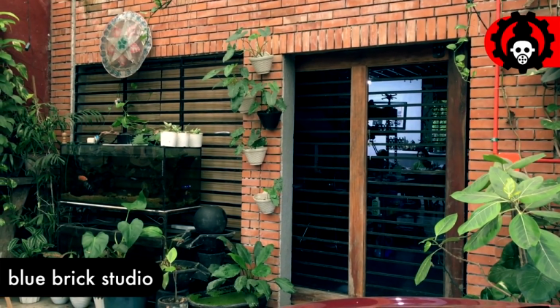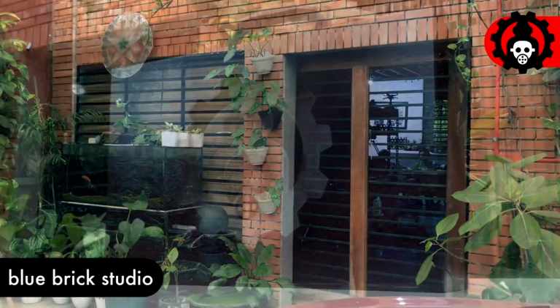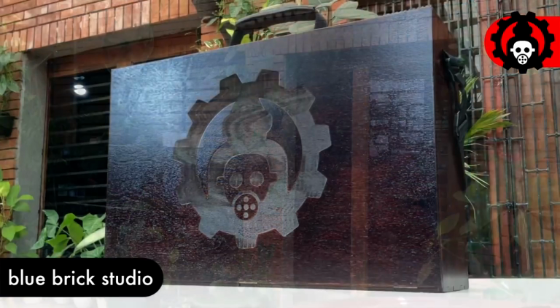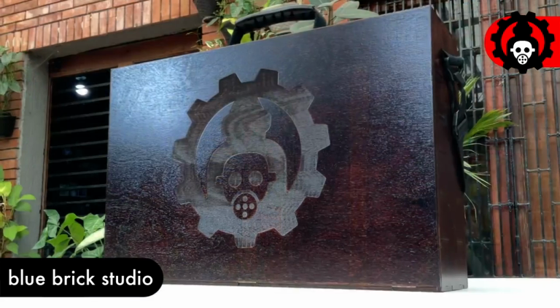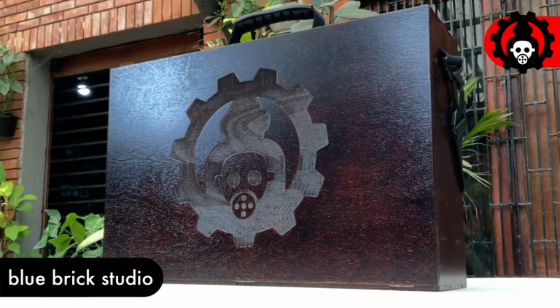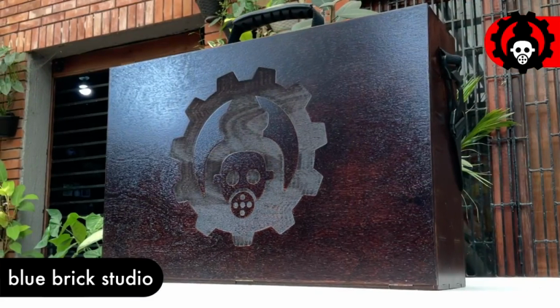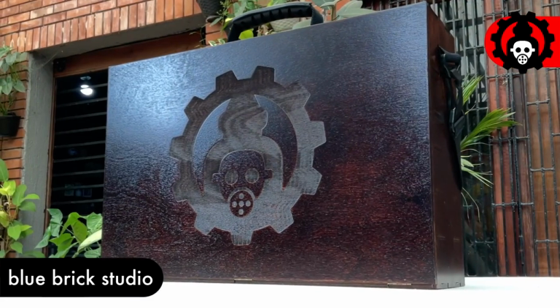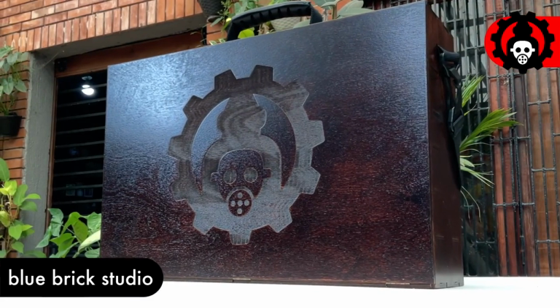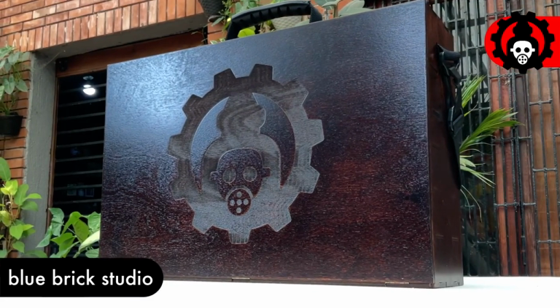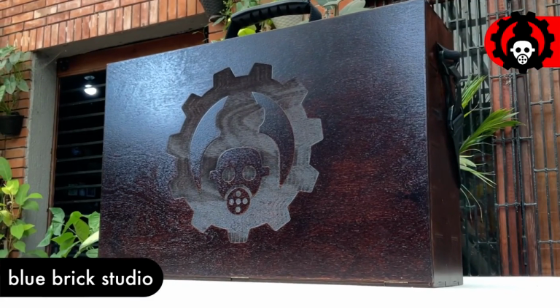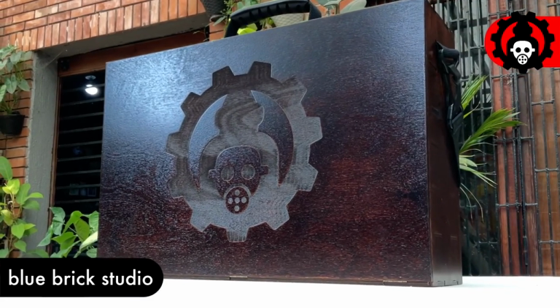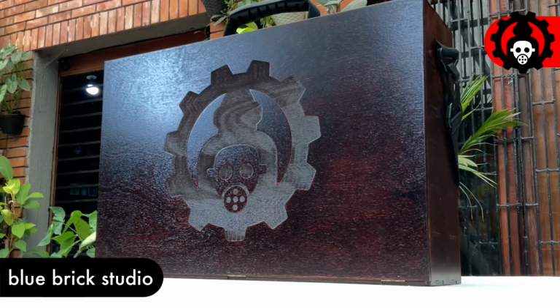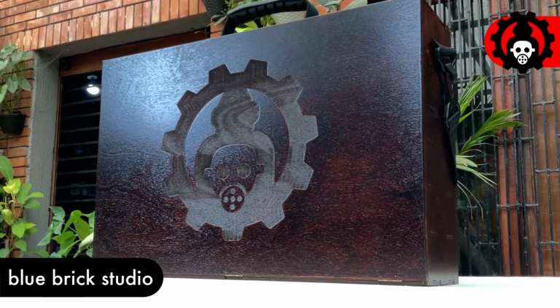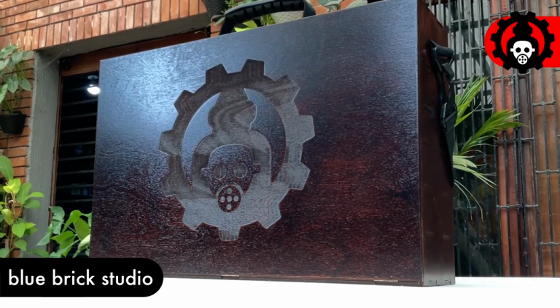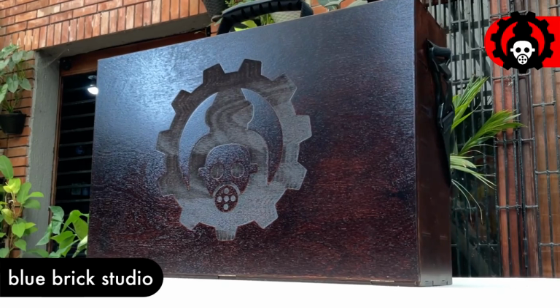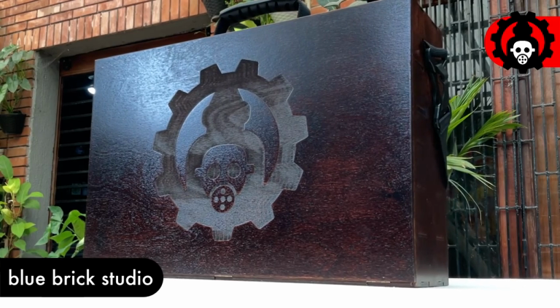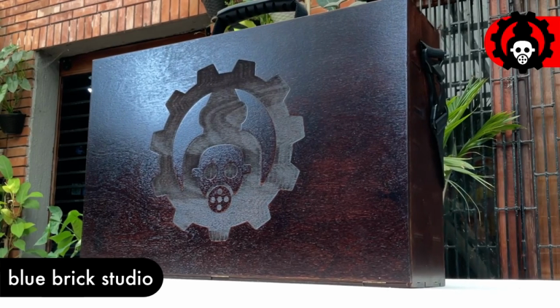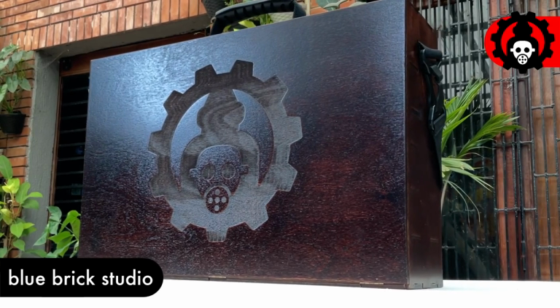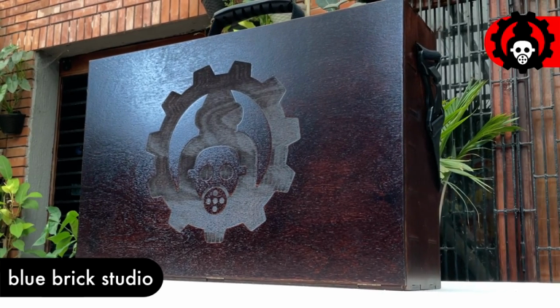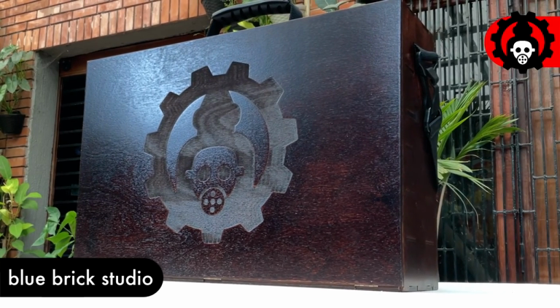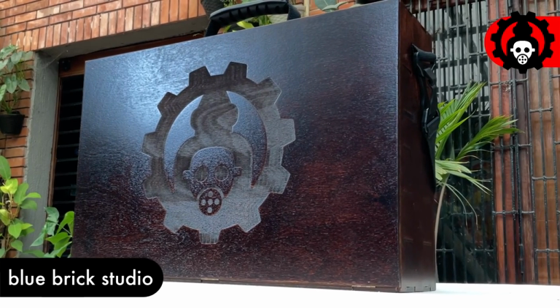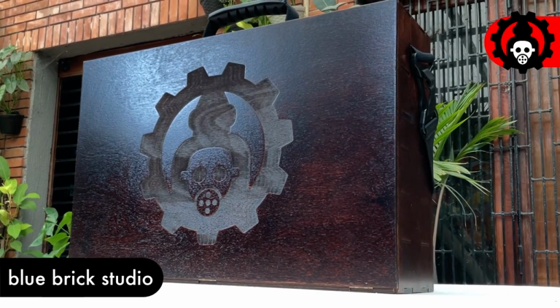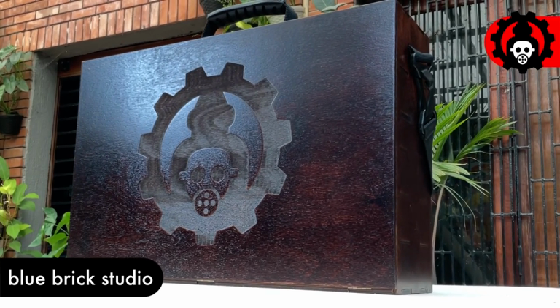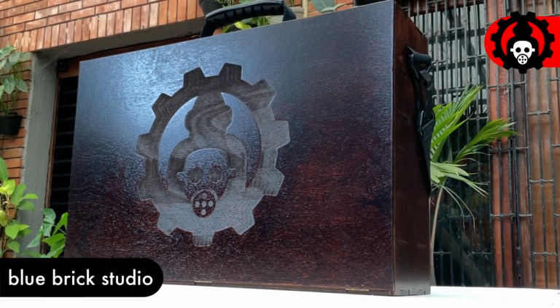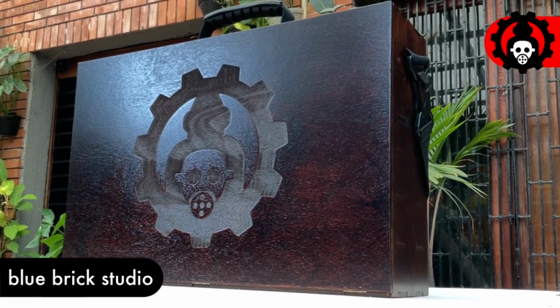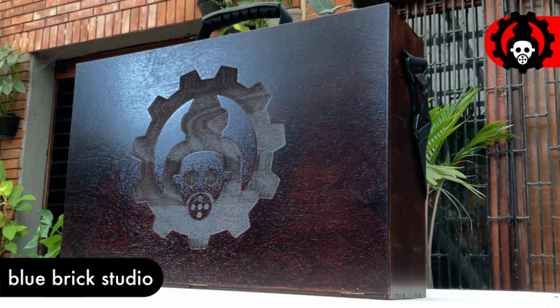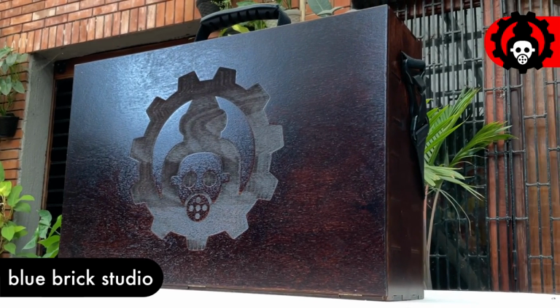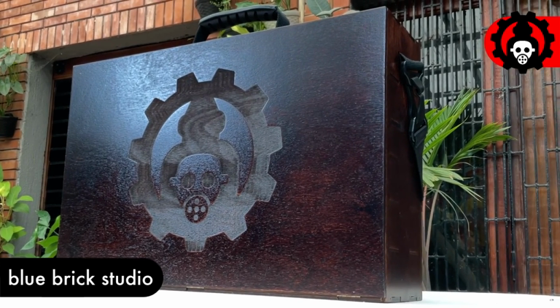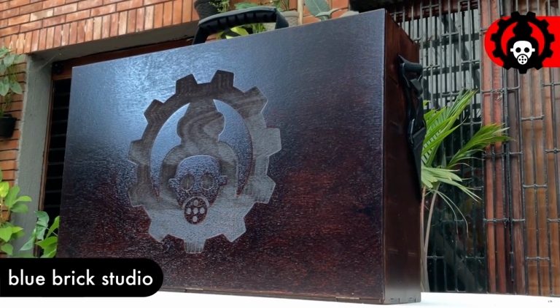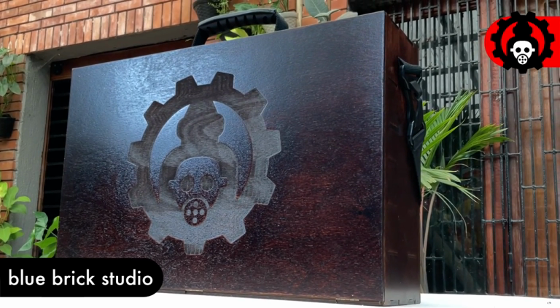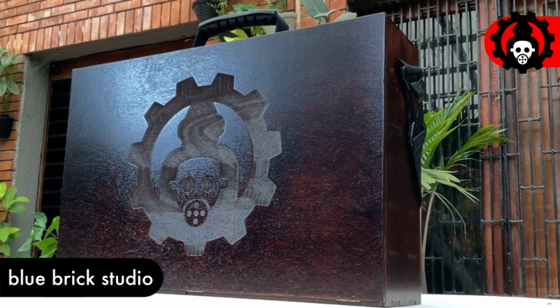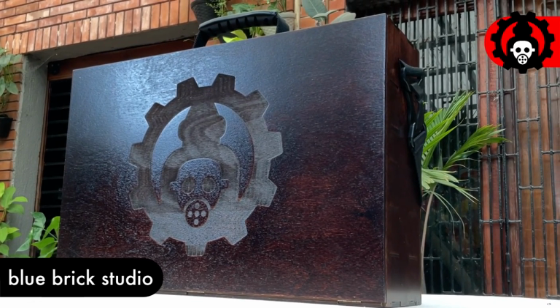Hi, I'm Don. Today we're unboxing and doing a bit of review of this Frontier Wargaming Paint Case 2.0.